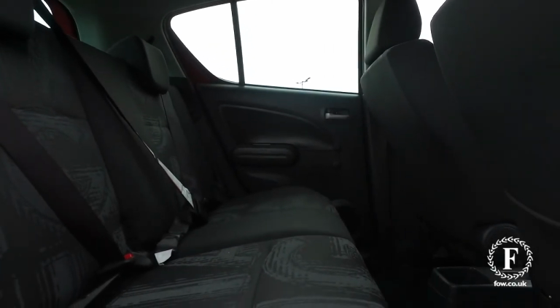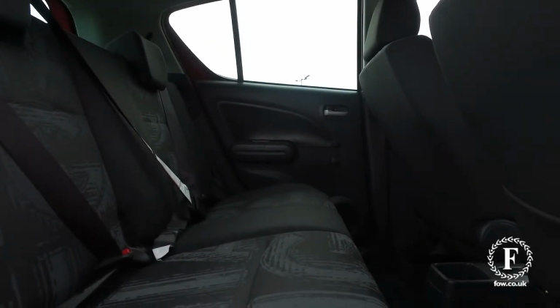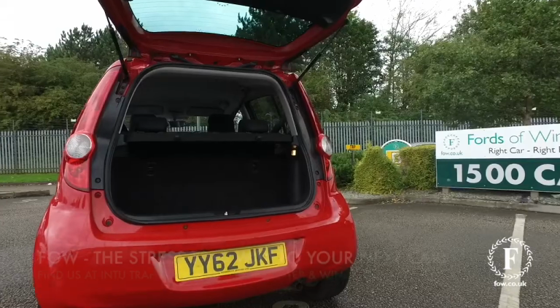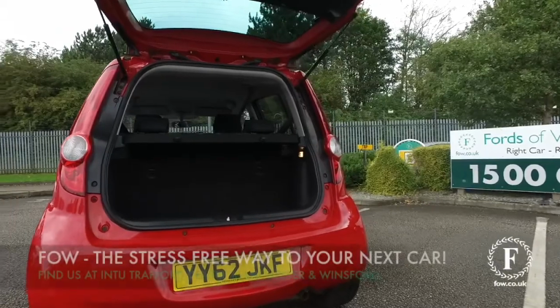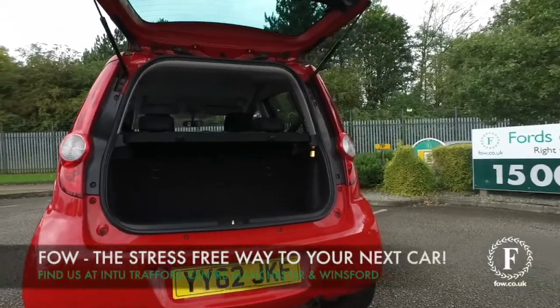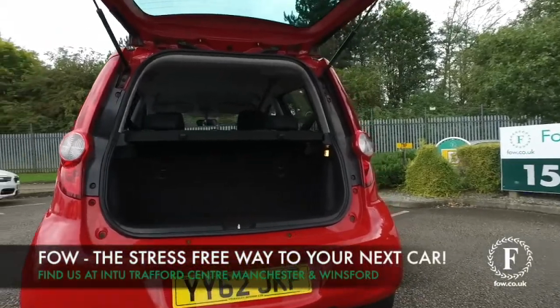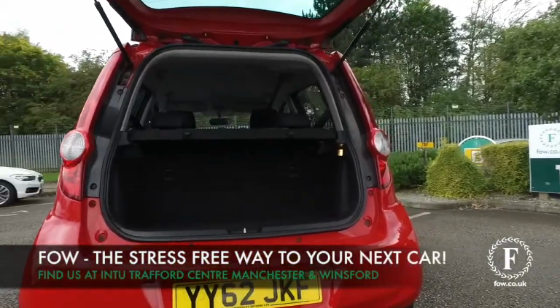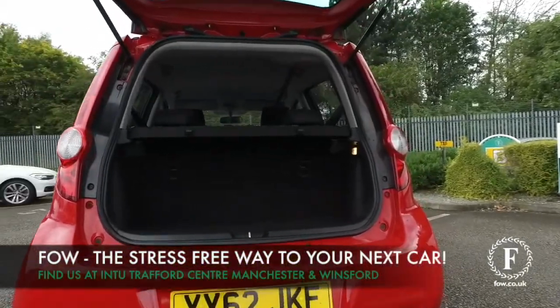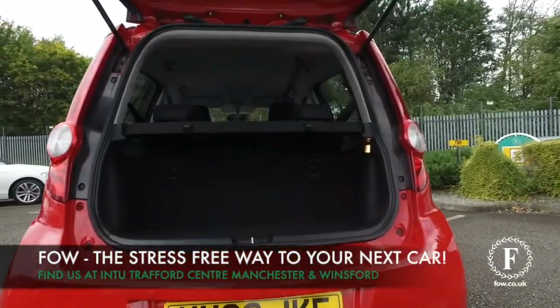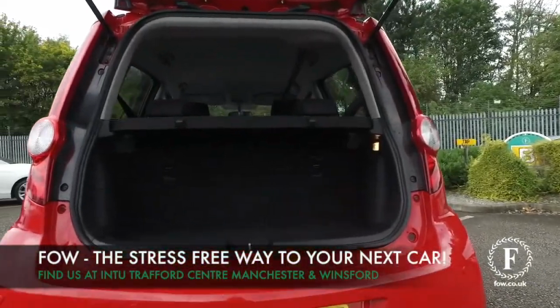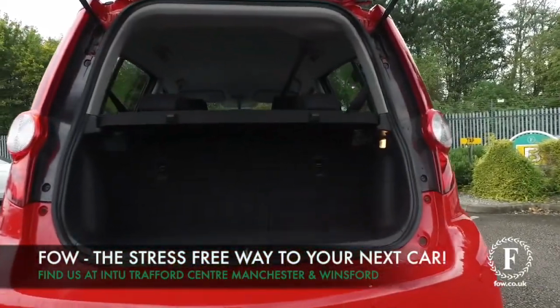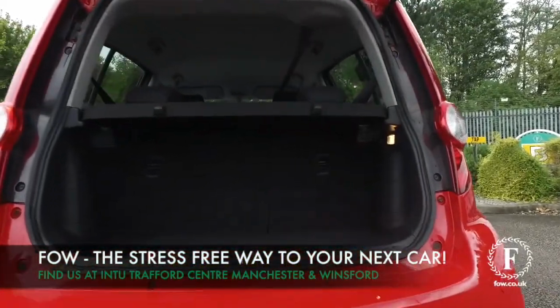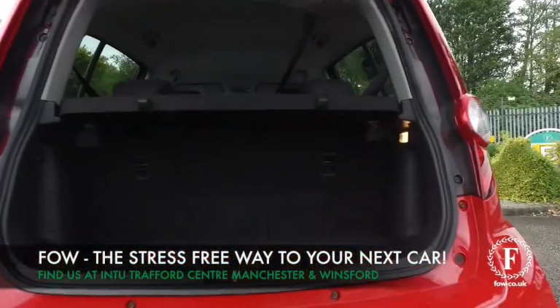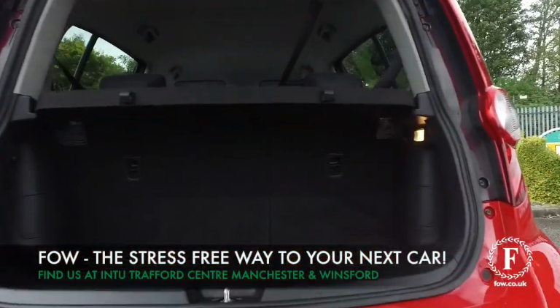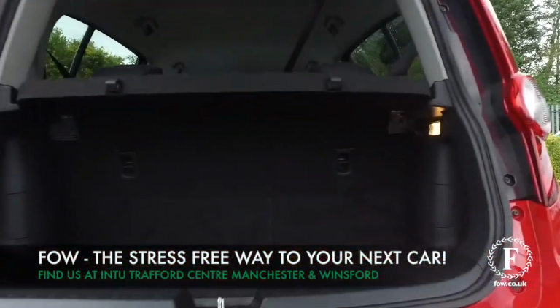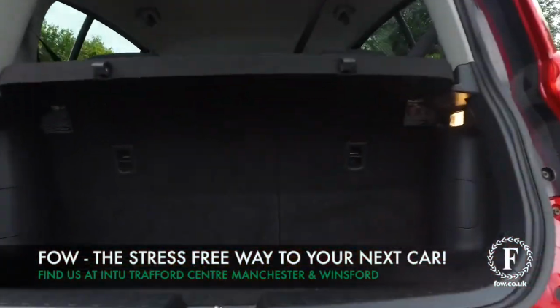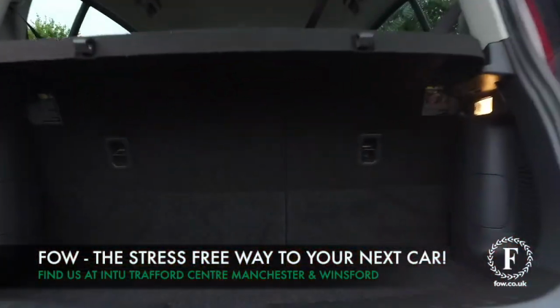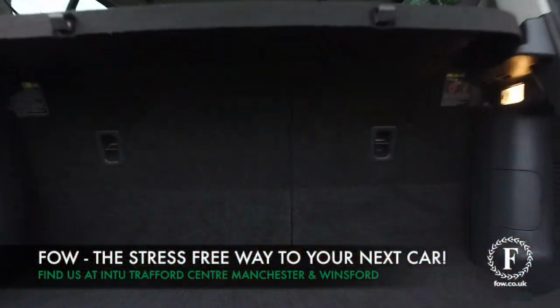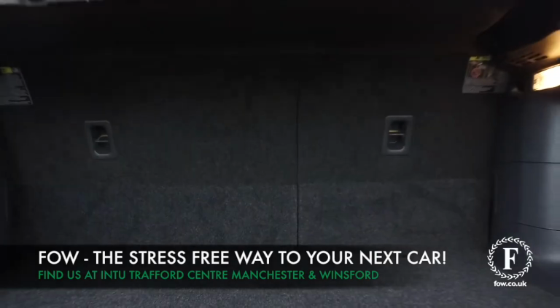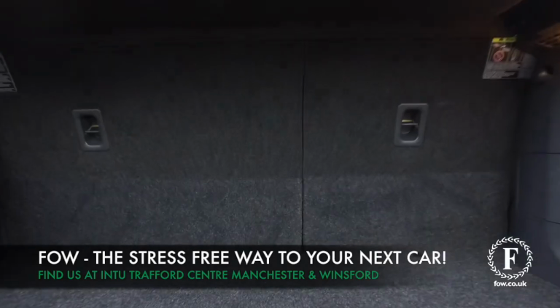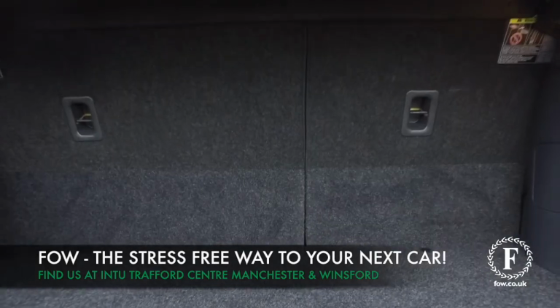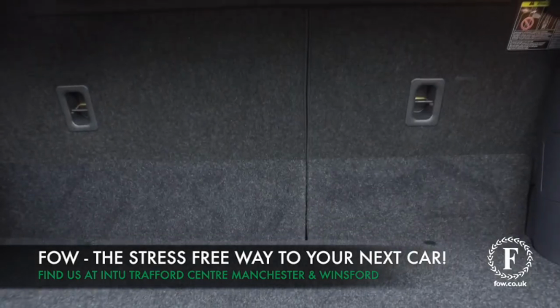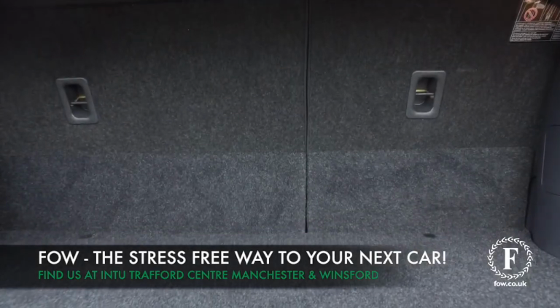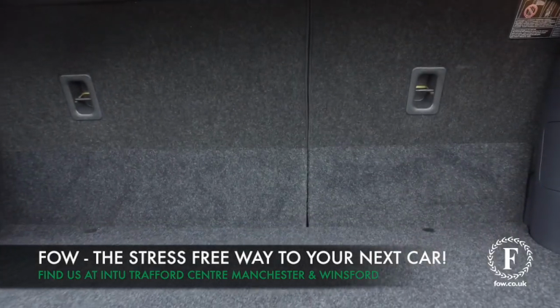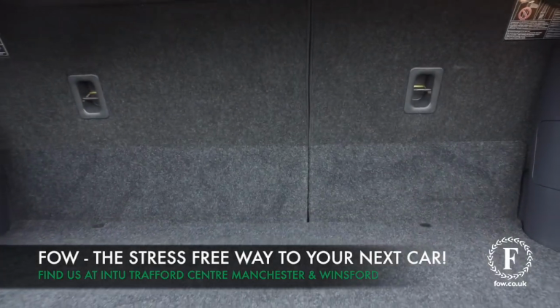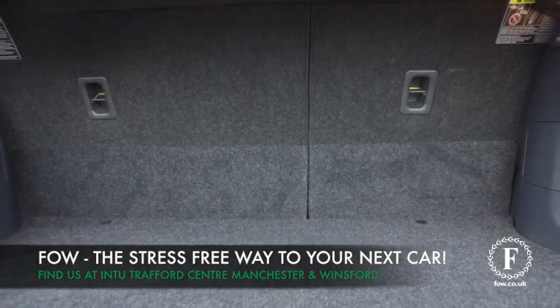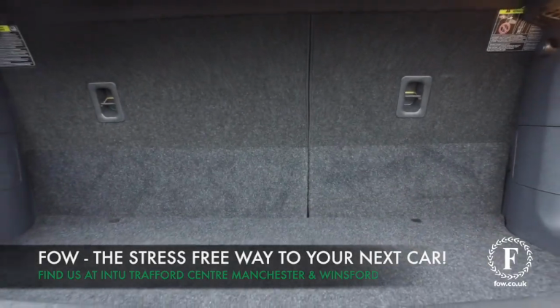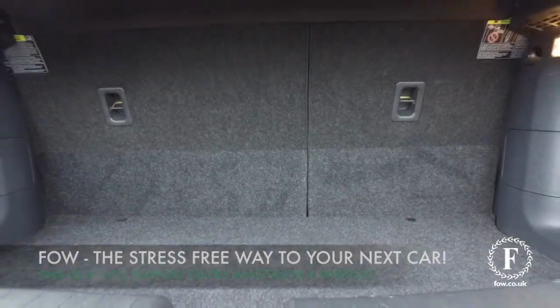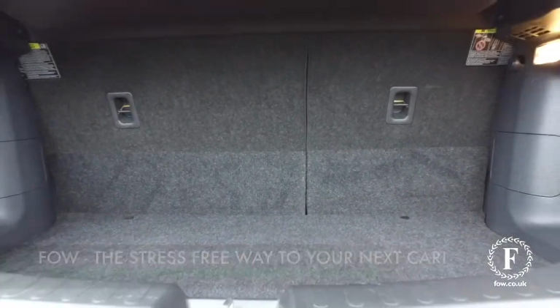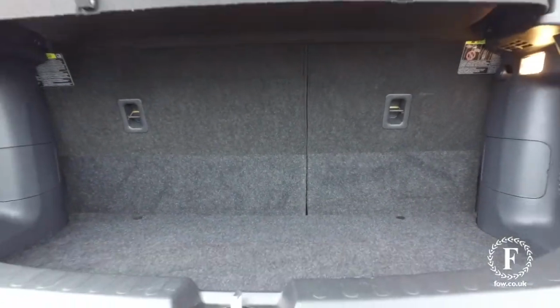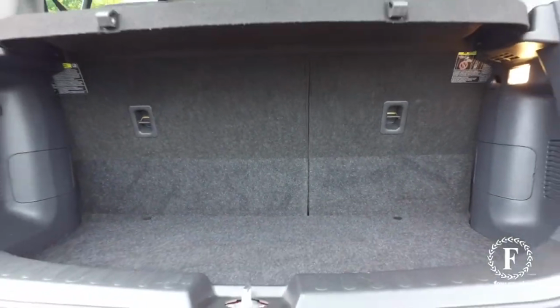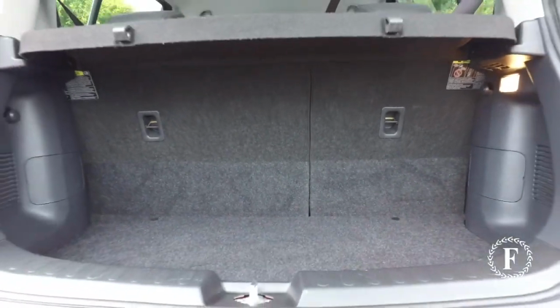Bring your licence with you, have a test drive and discover this car for yourself at Fords of Winsford.